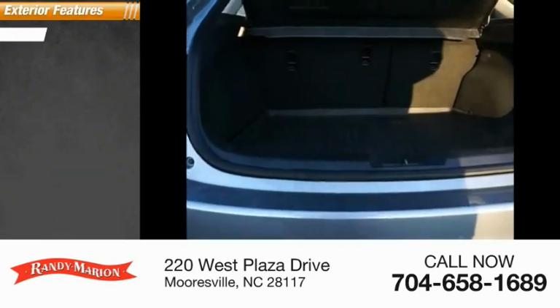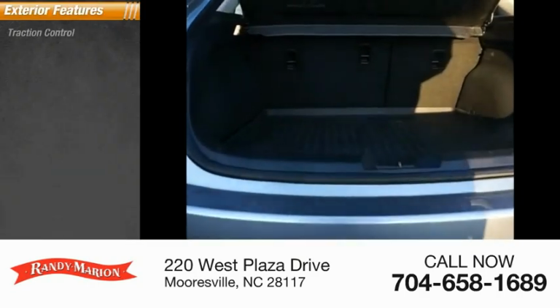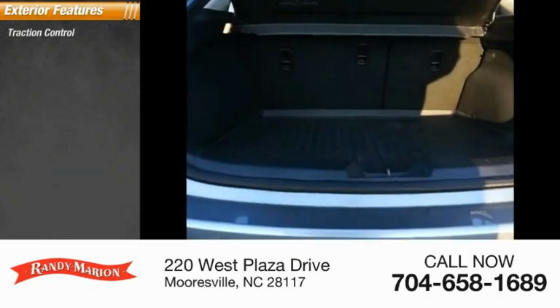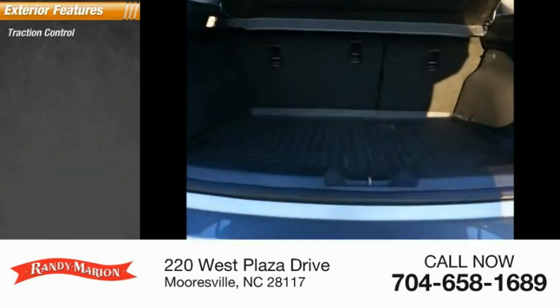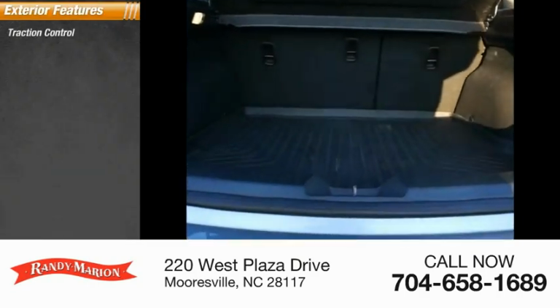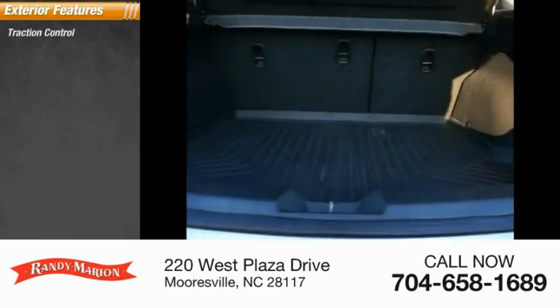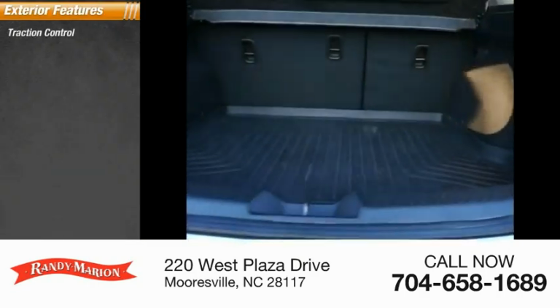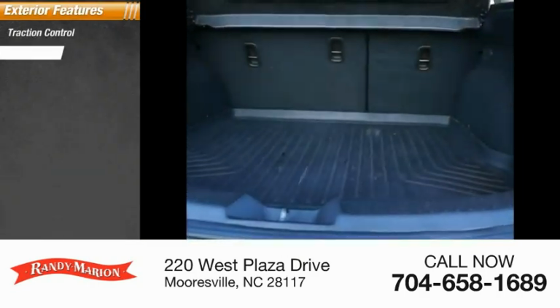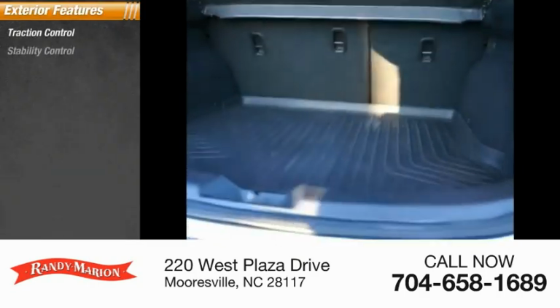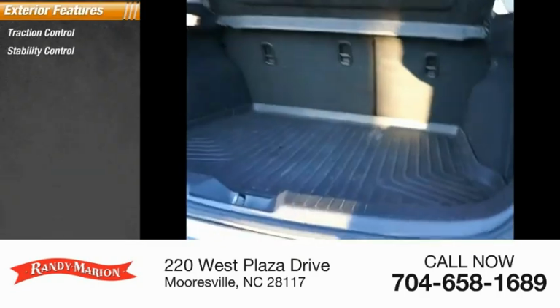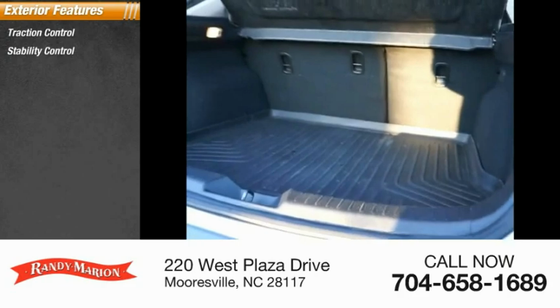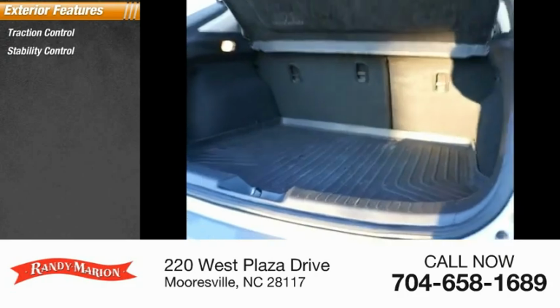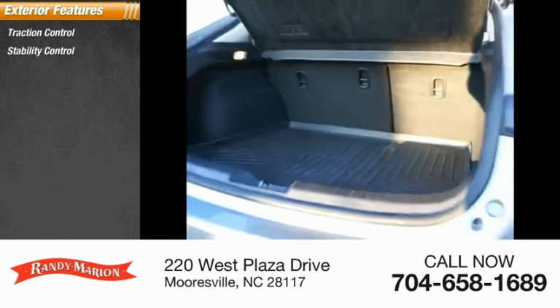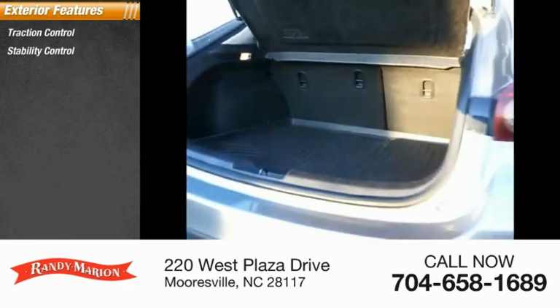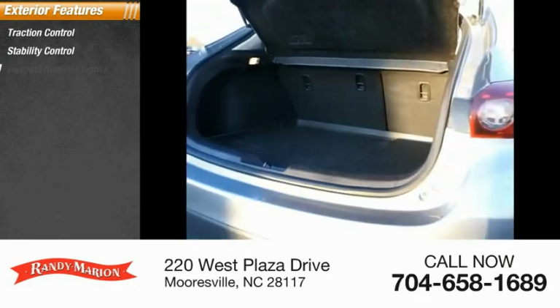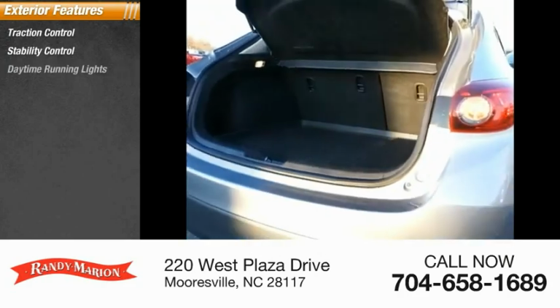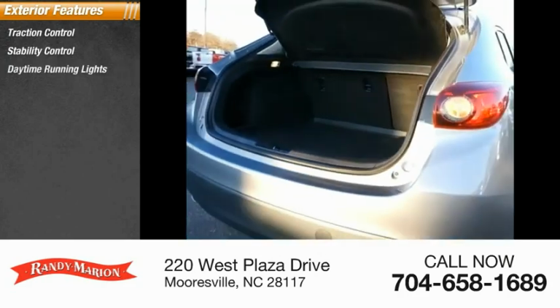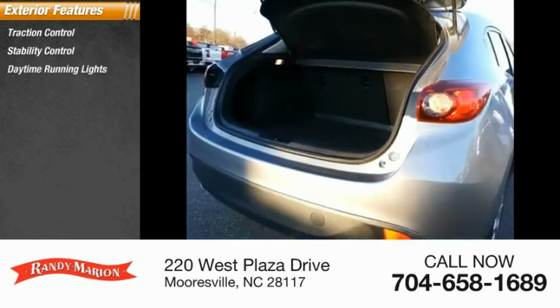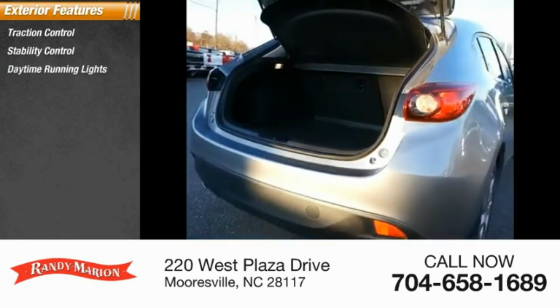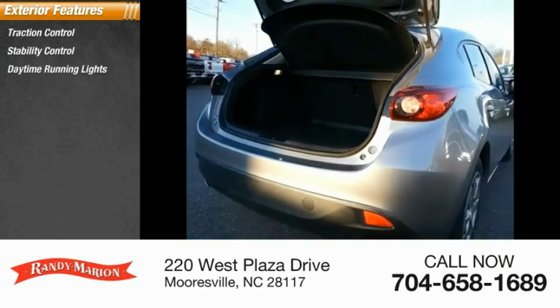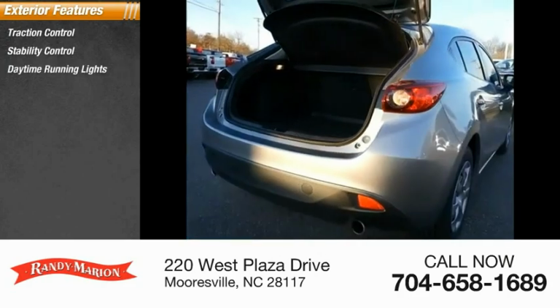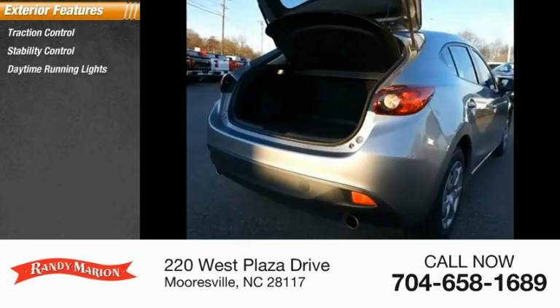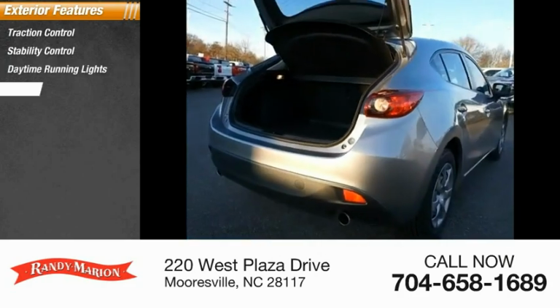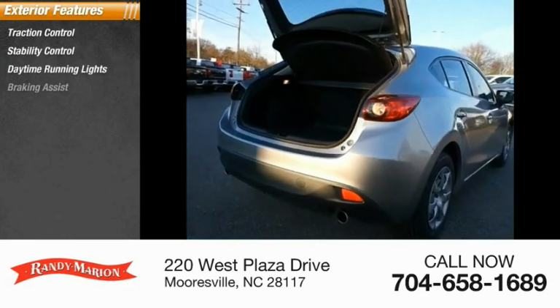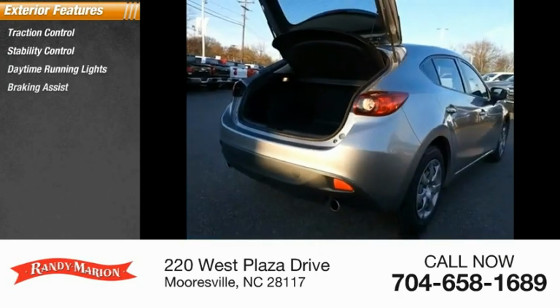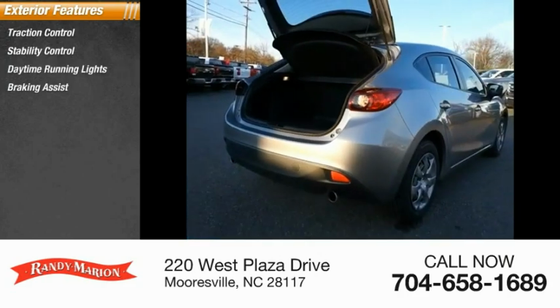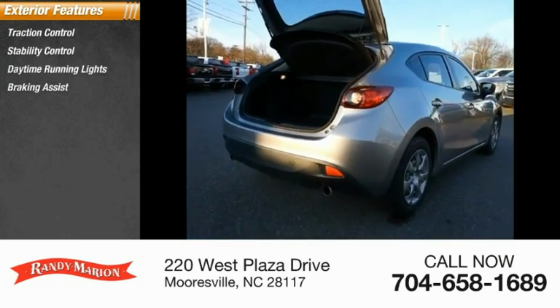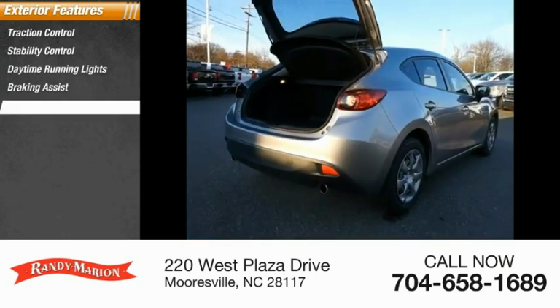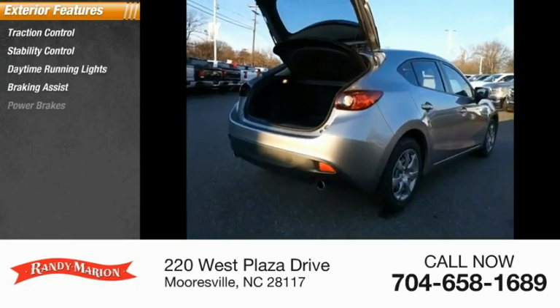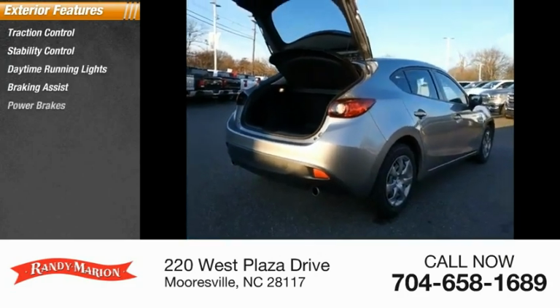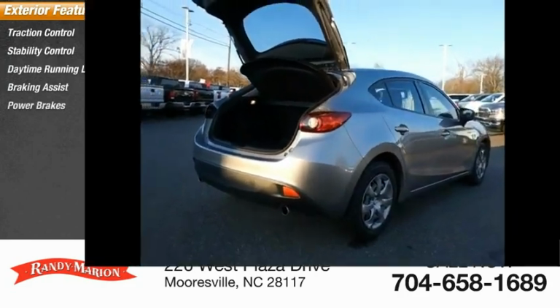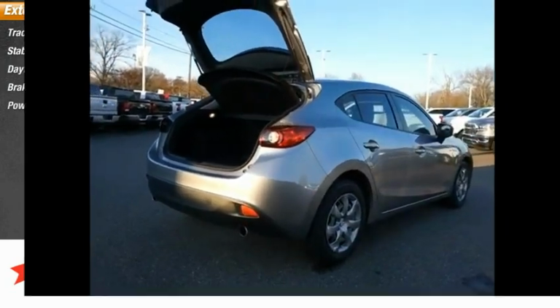Traction control, stability control, daytime running lights, braking assist, power brakes.